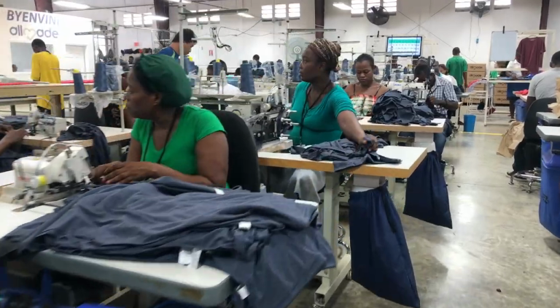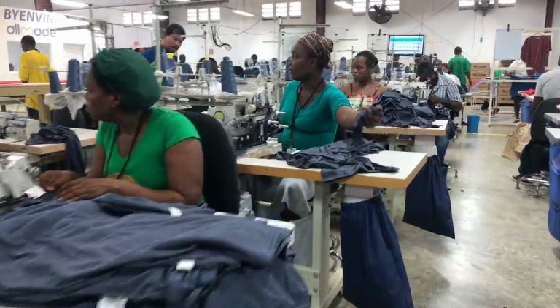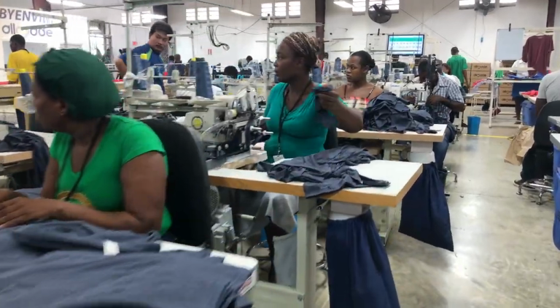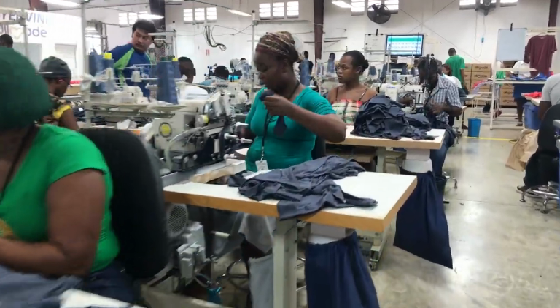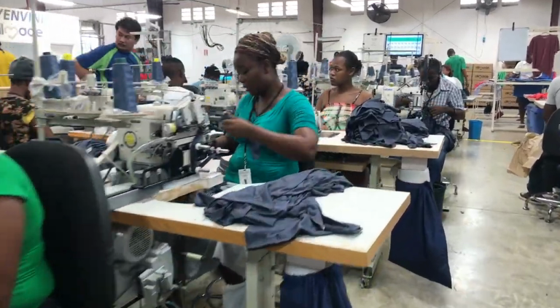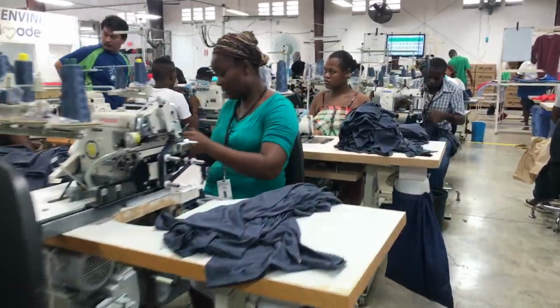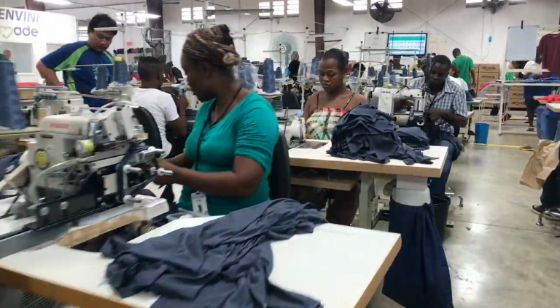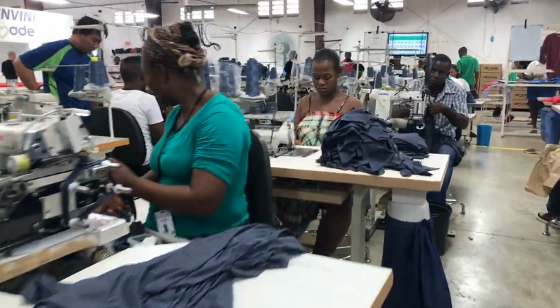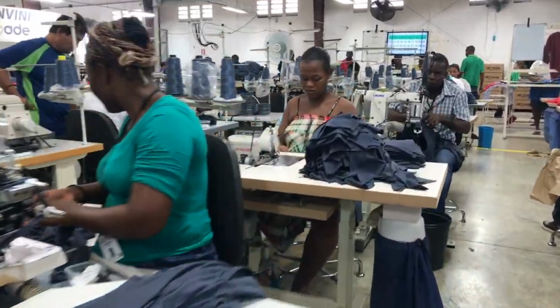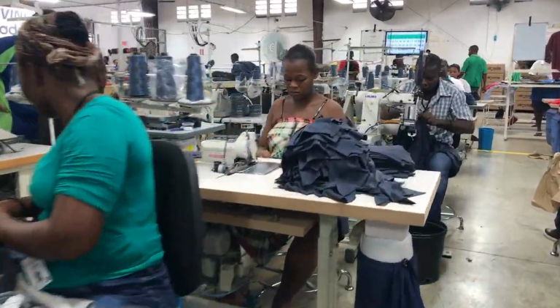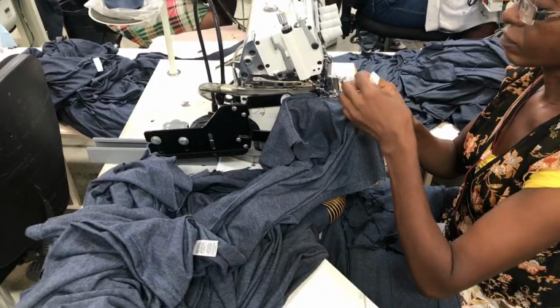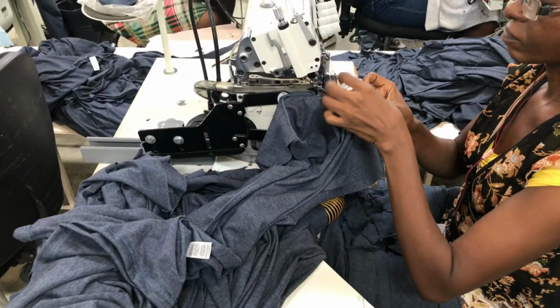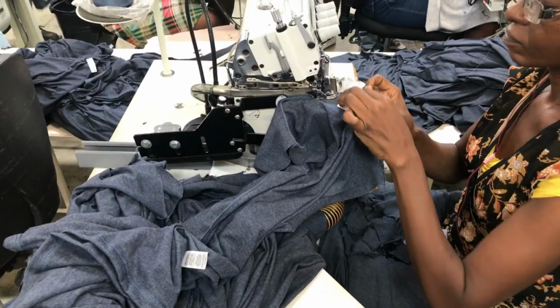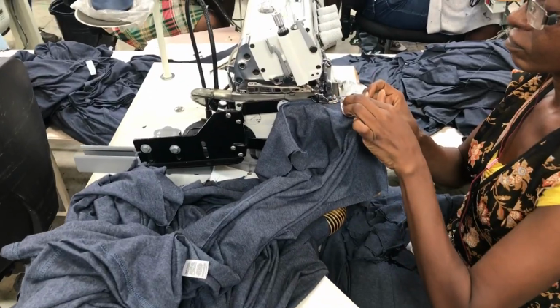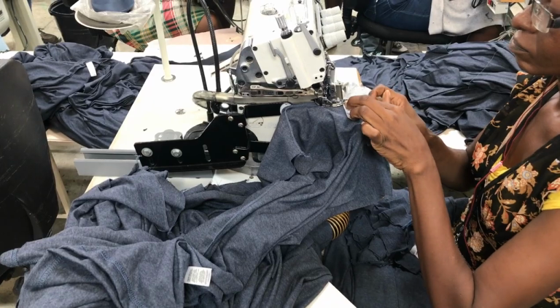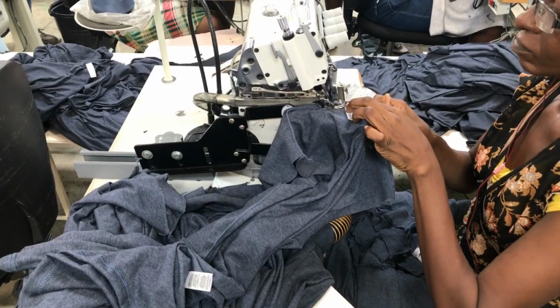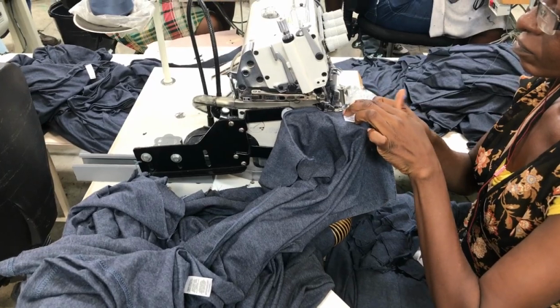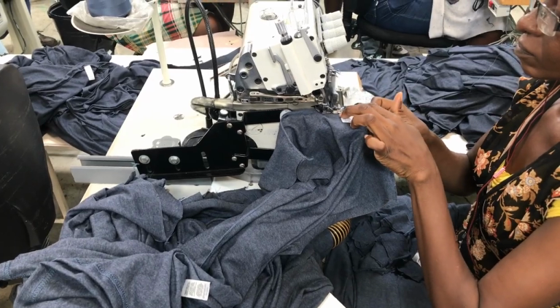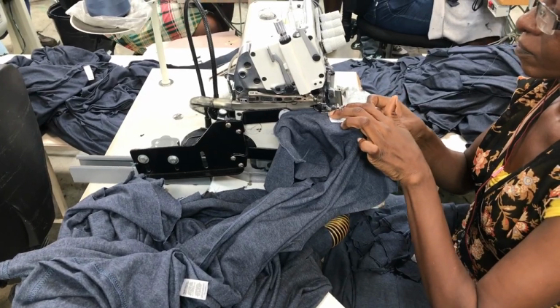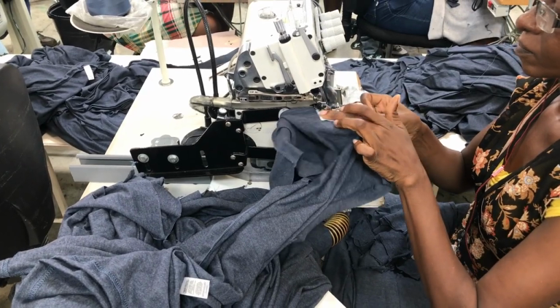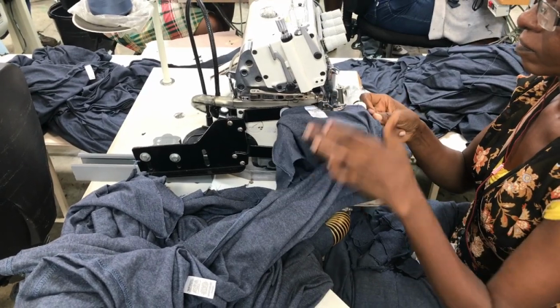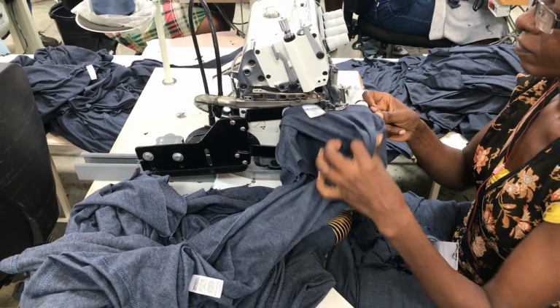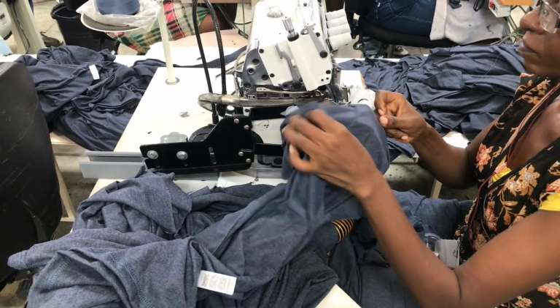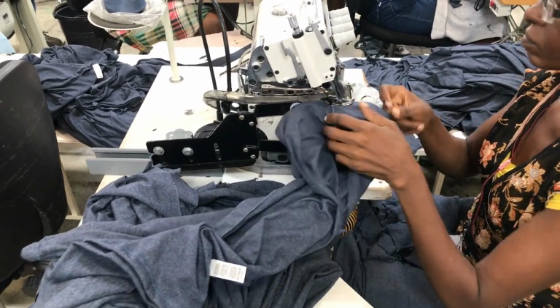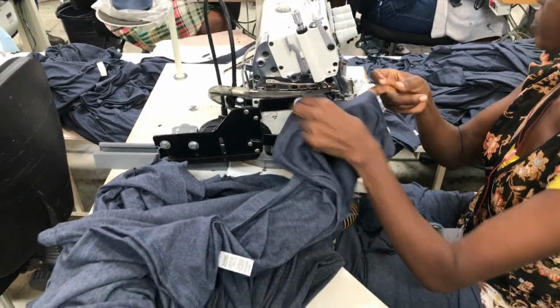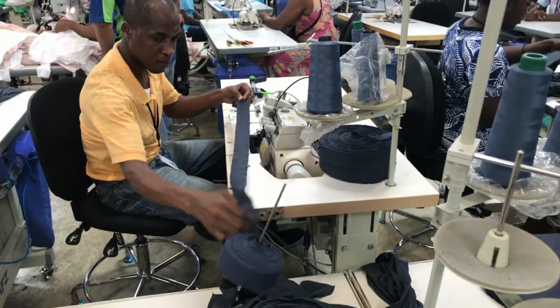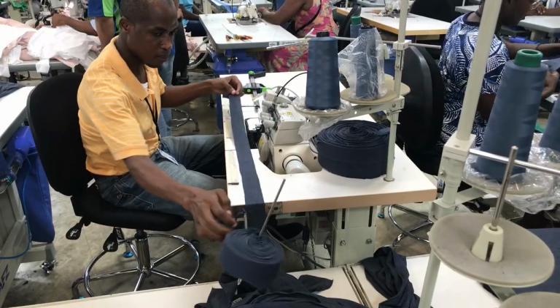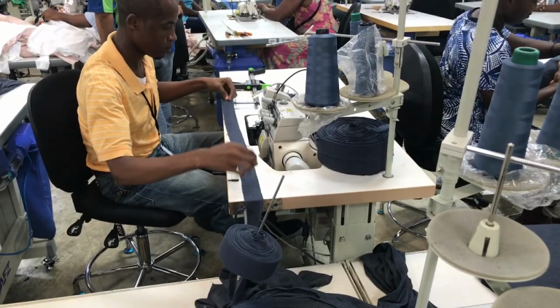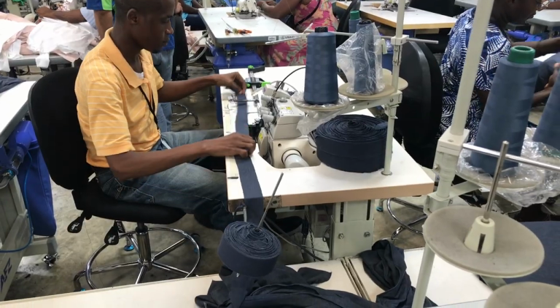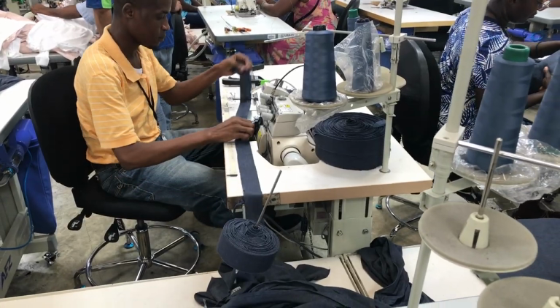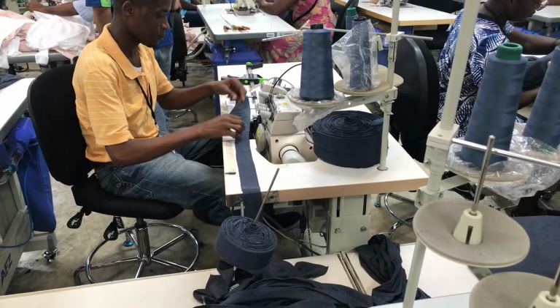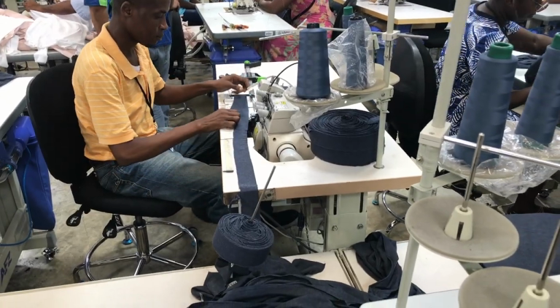The cut fabric then moves to the sewing lines, where the pieces are combined, hems are sewn, and the final touches are made to create the finished product.